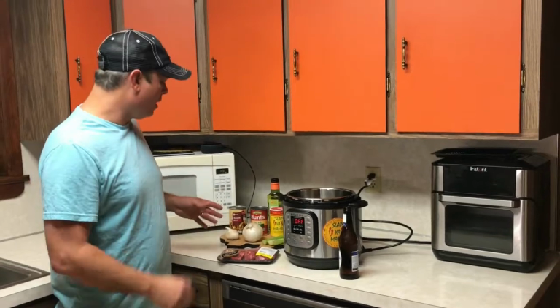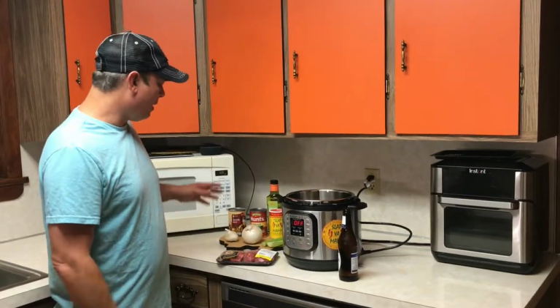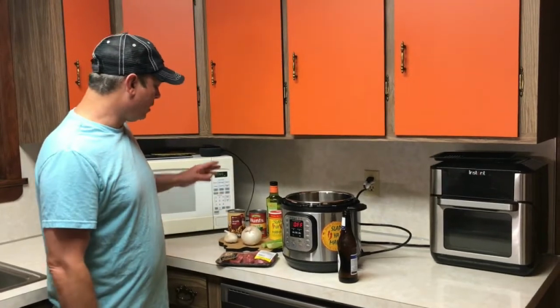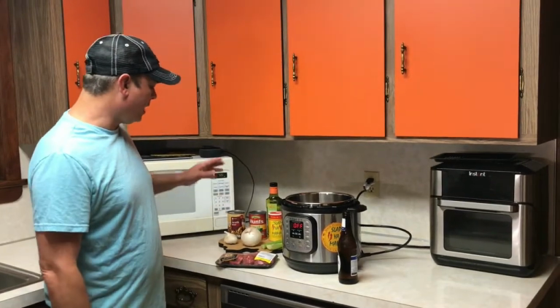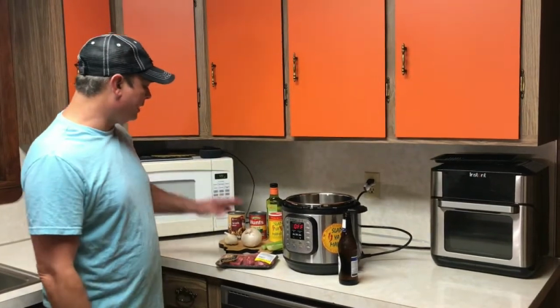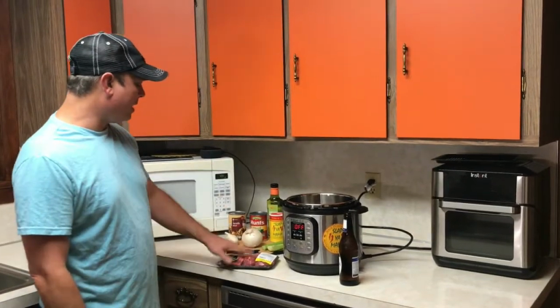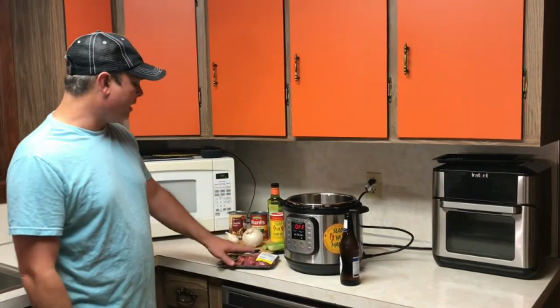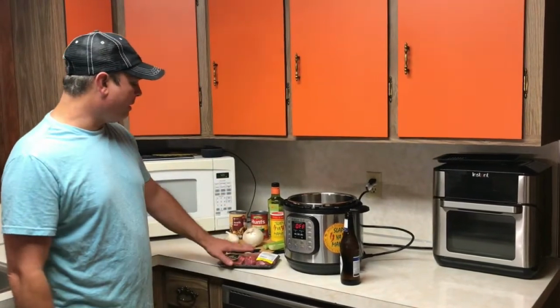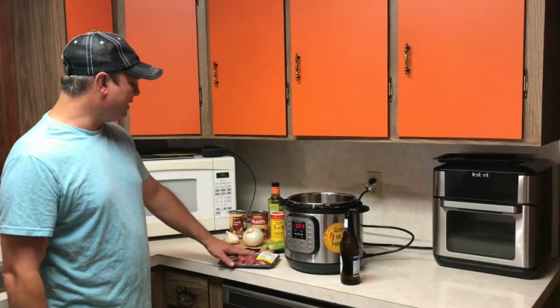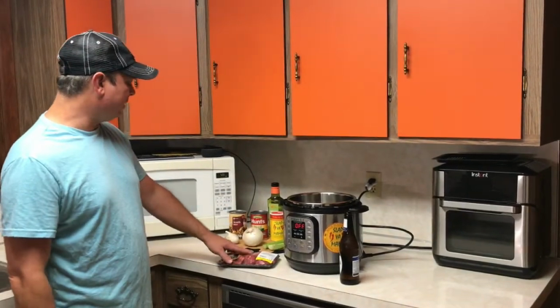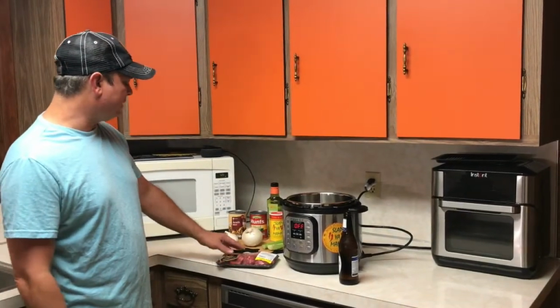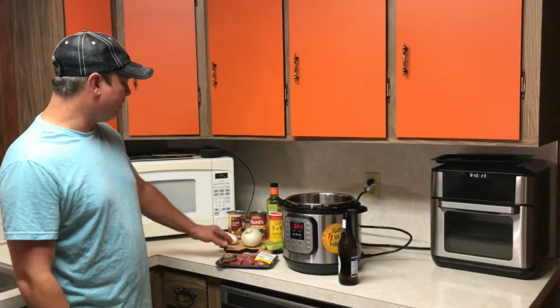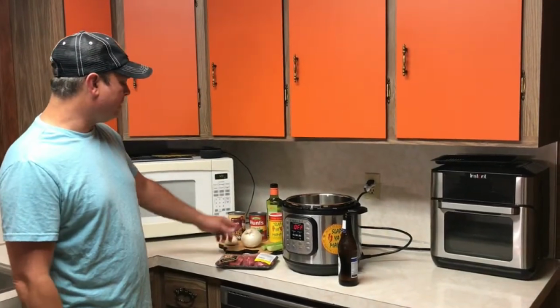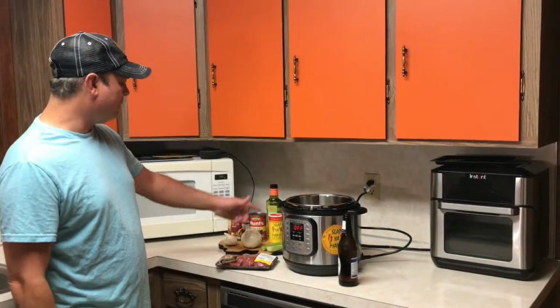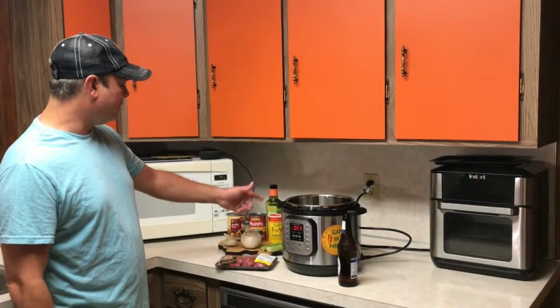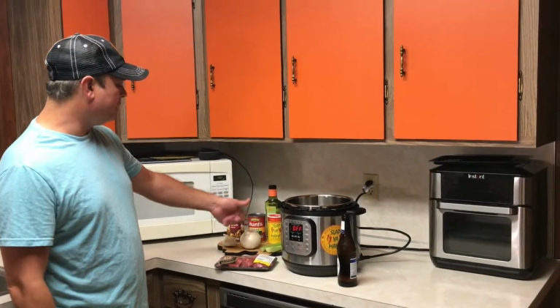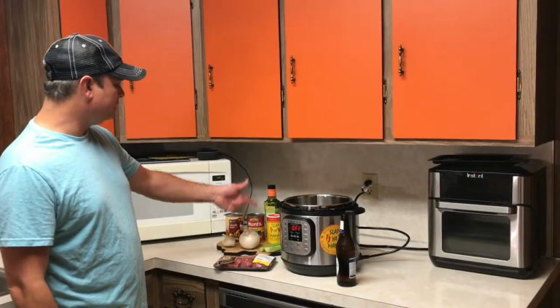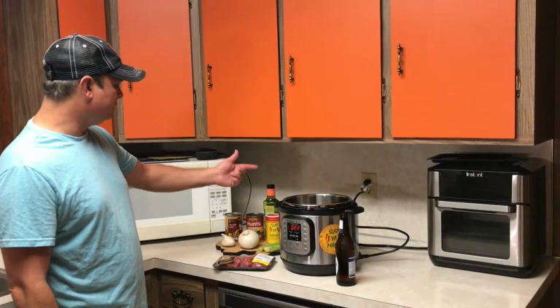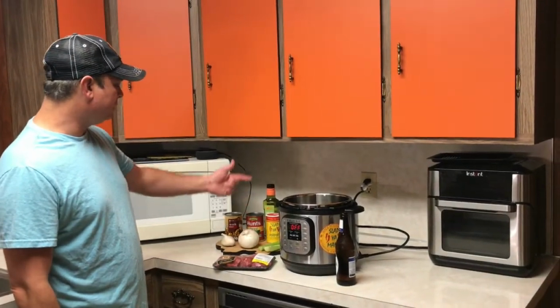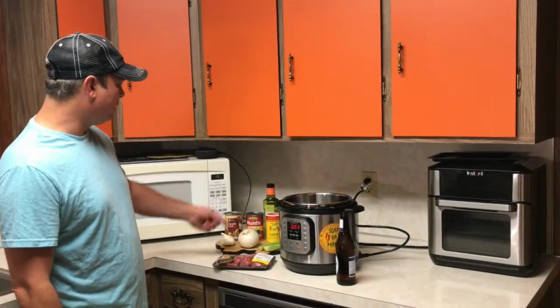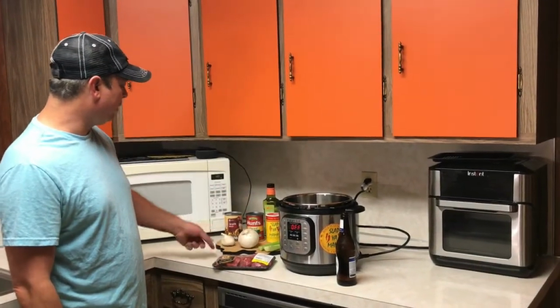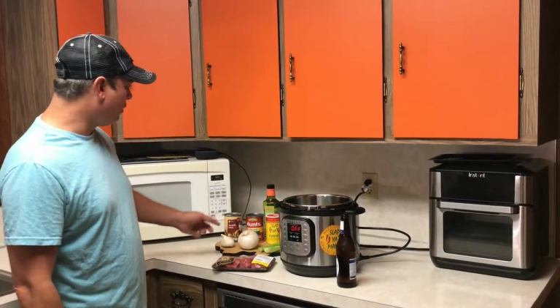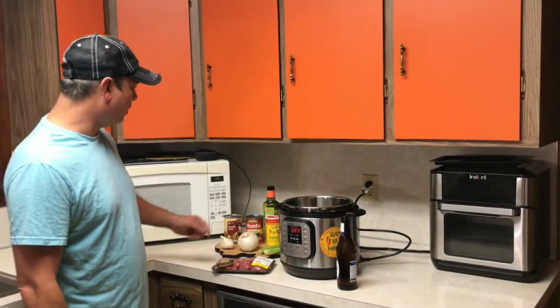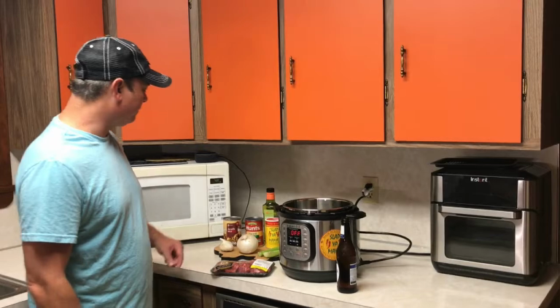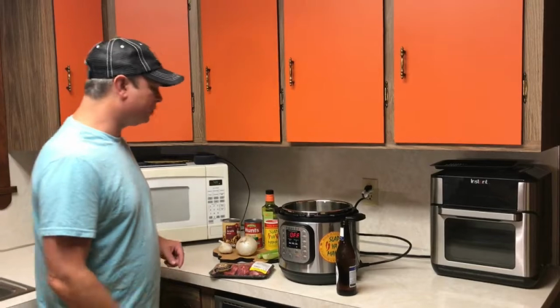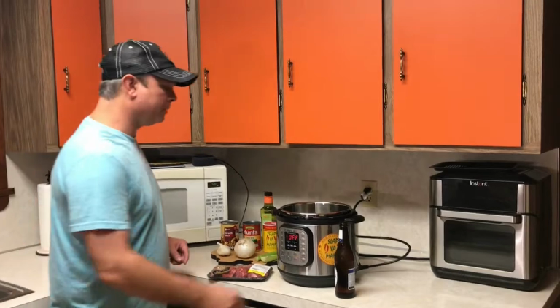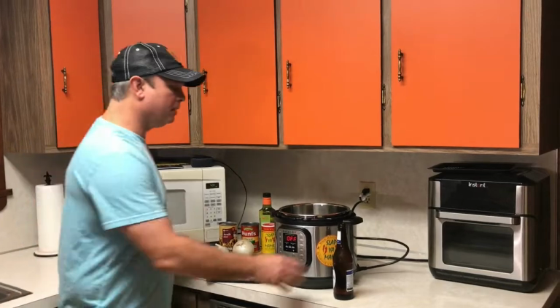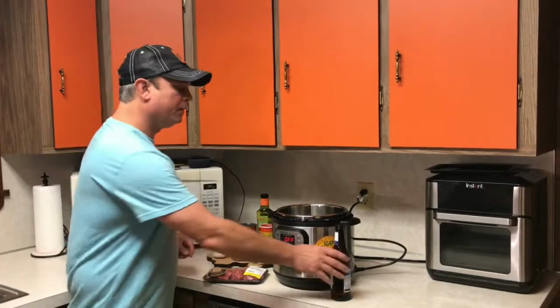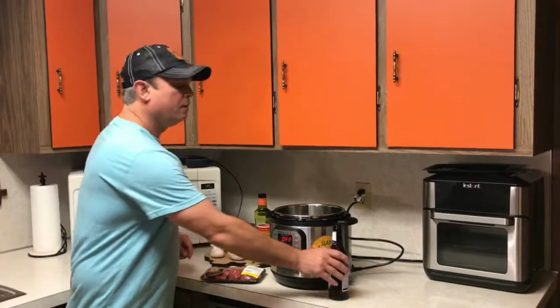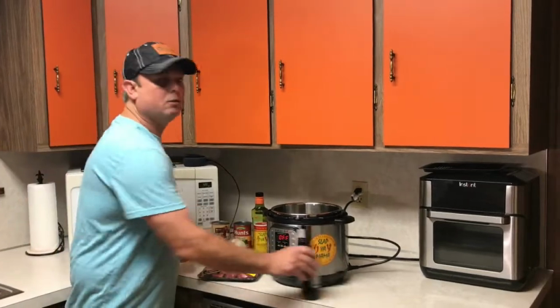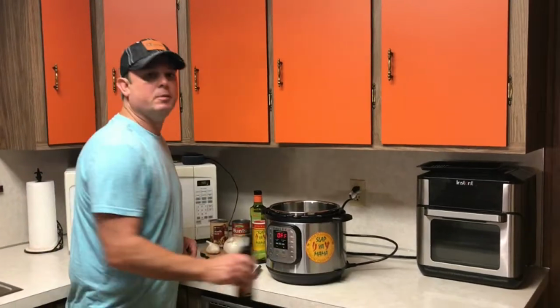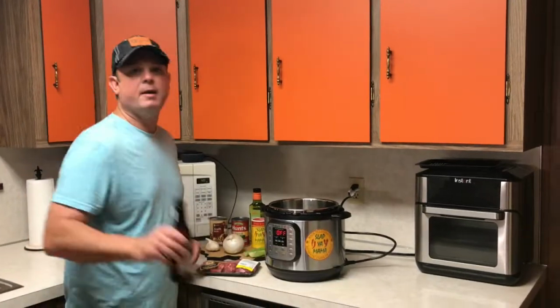I'm going to go ahead and get my meat seasoned up and my onions, celery, and garlic chopped up, and we'll be back.